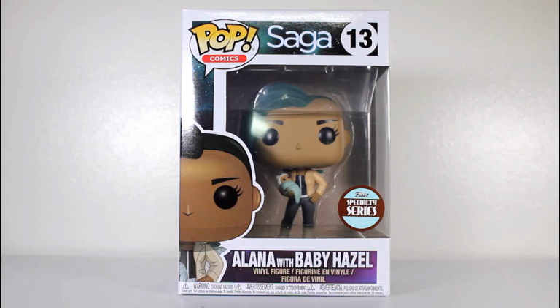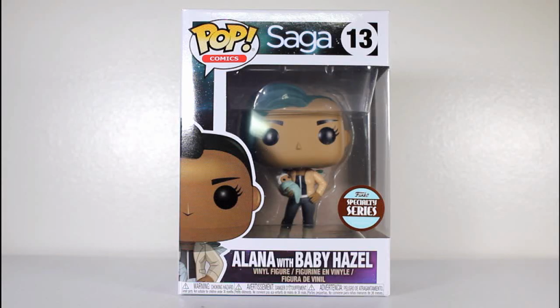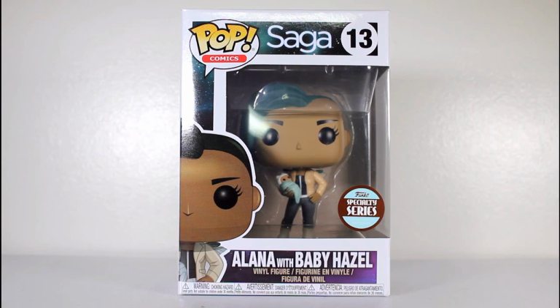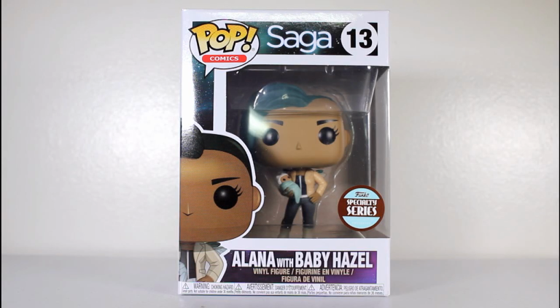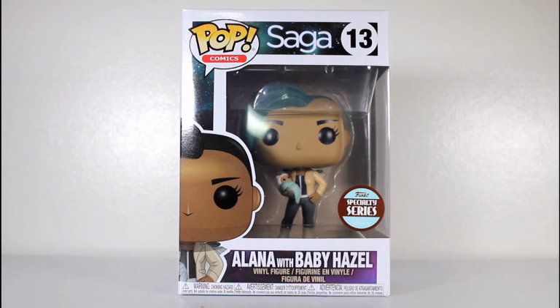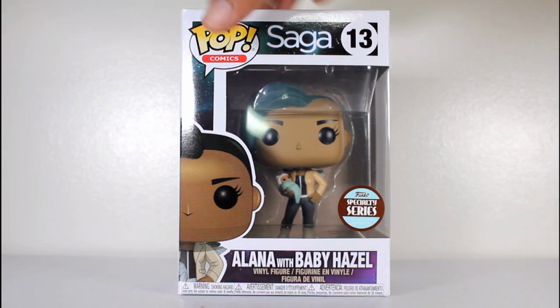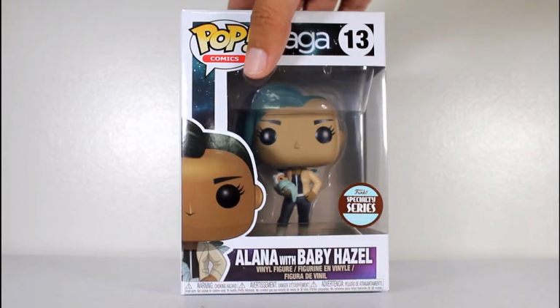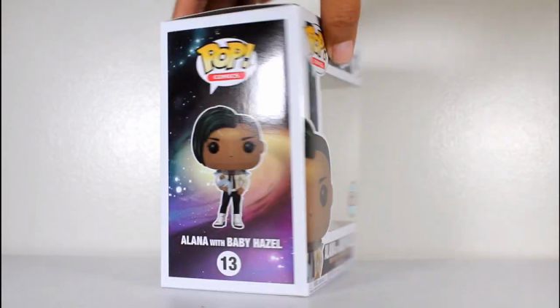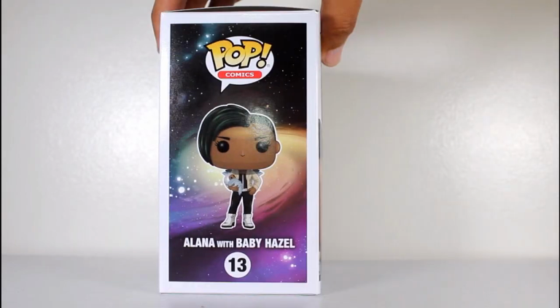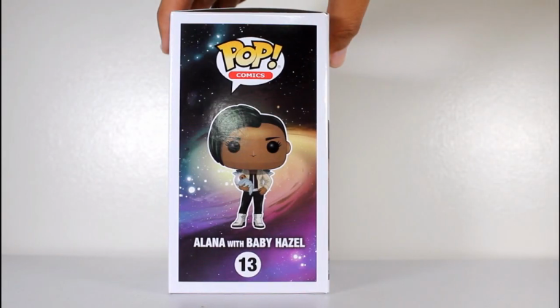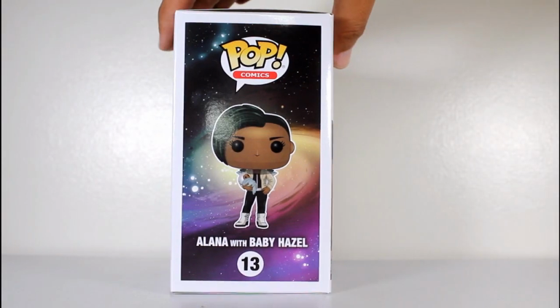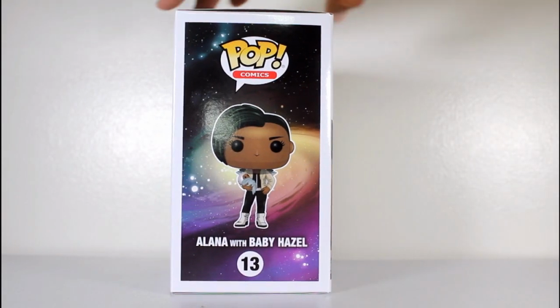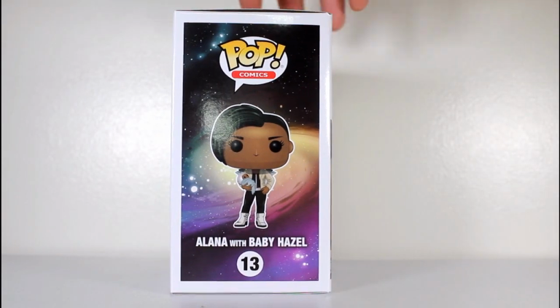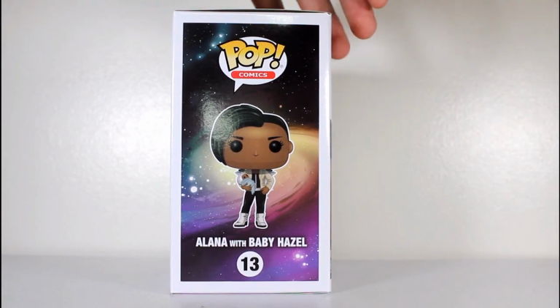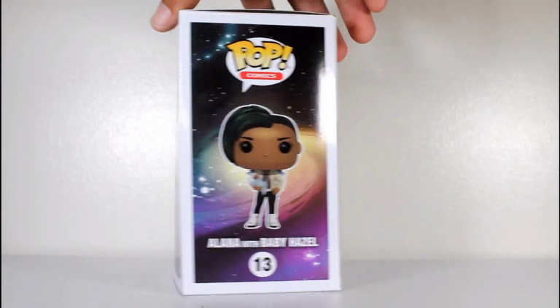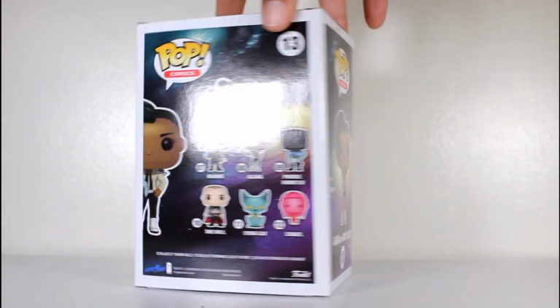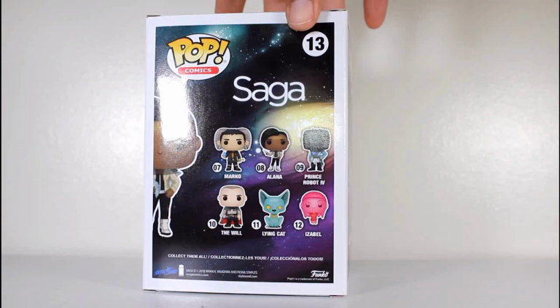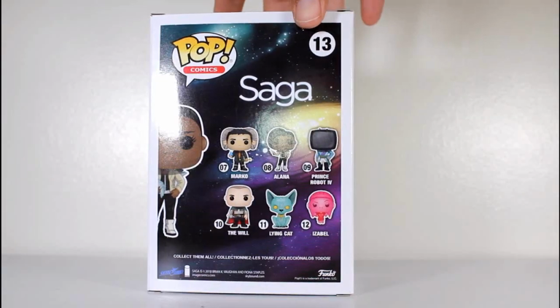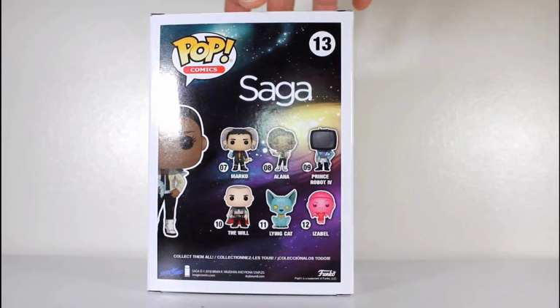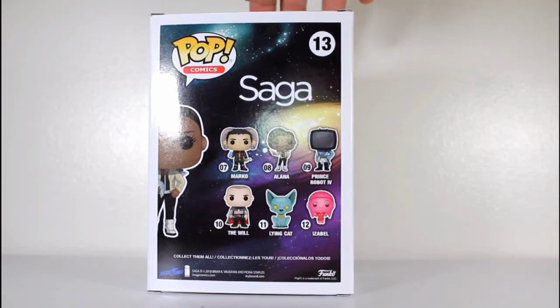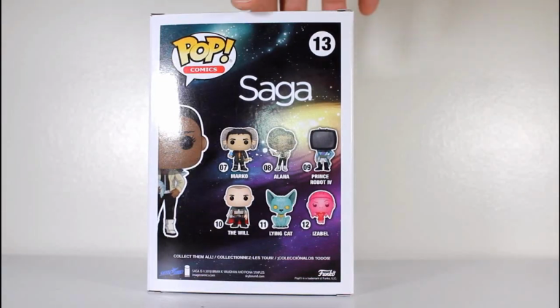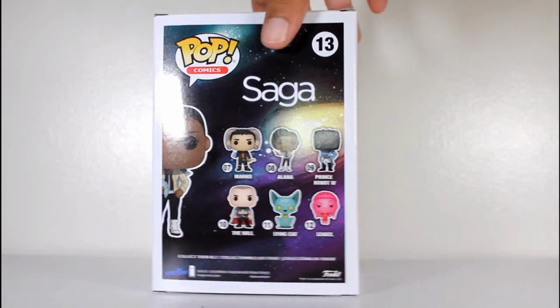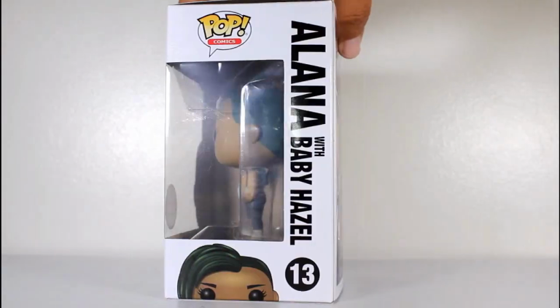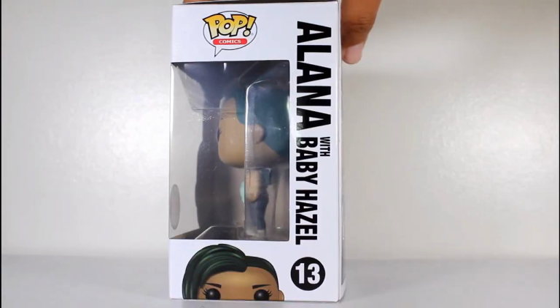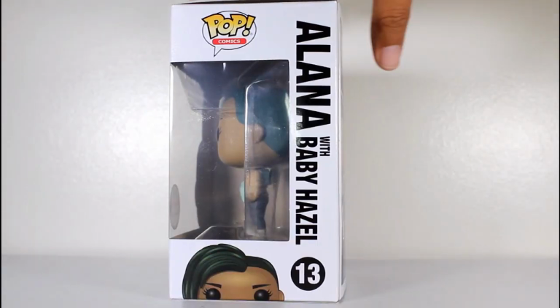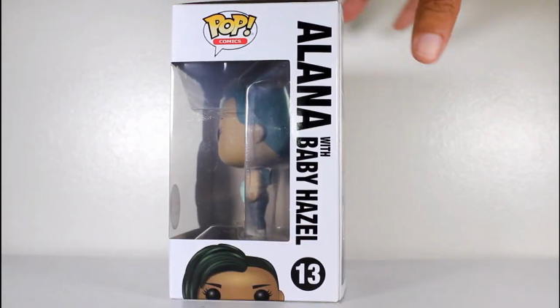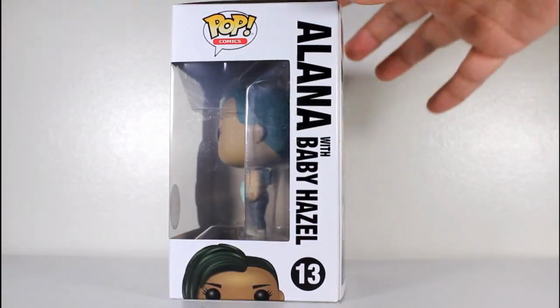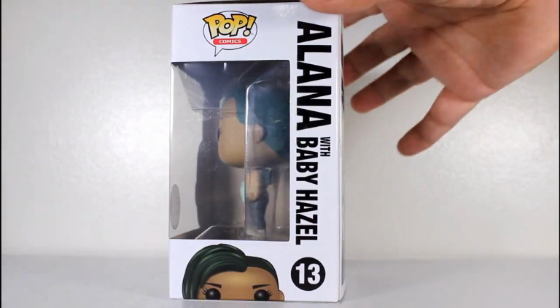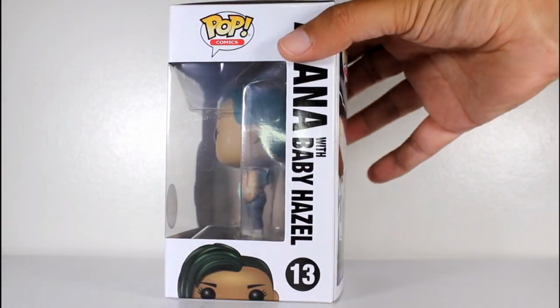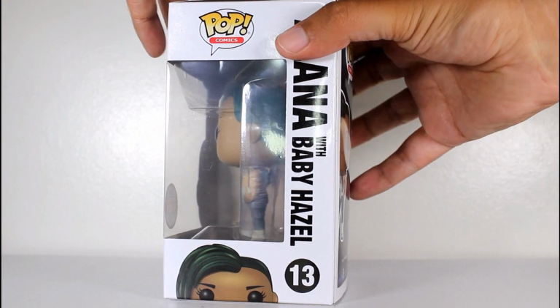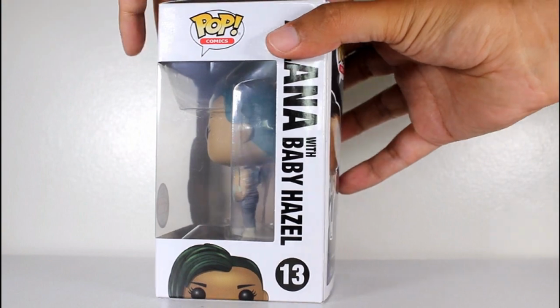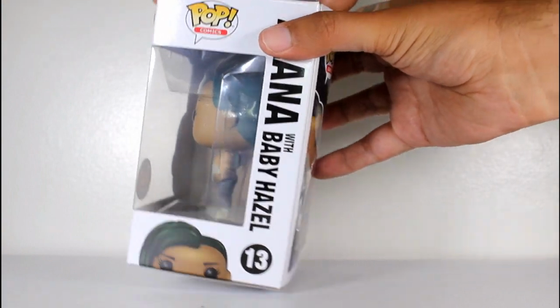Hey, this is John Carlos, and I'm here with a look at the Specialty Series Exclusive Funko Pop of Alana with Baby Hazel.